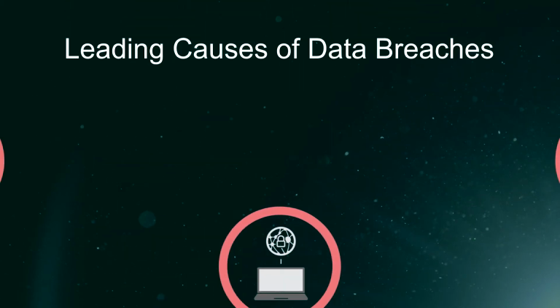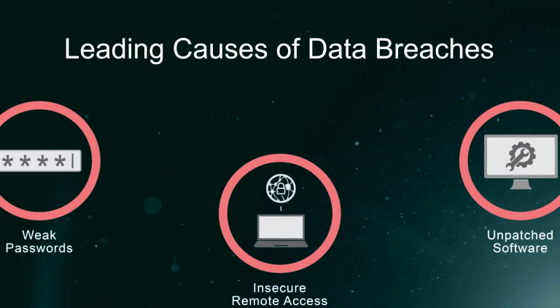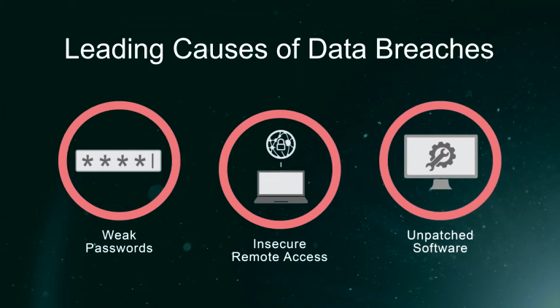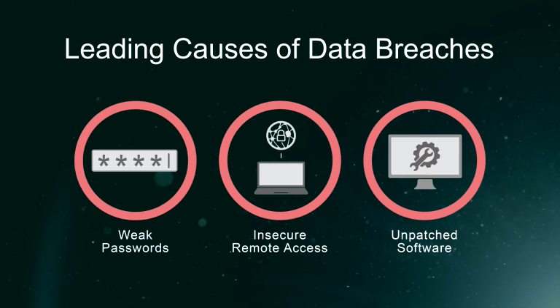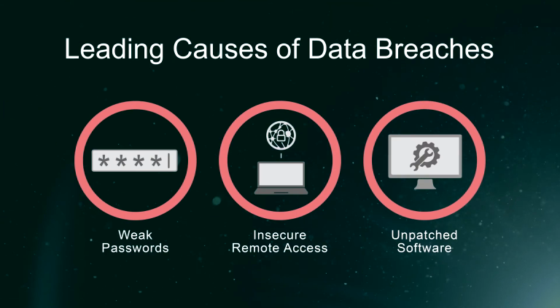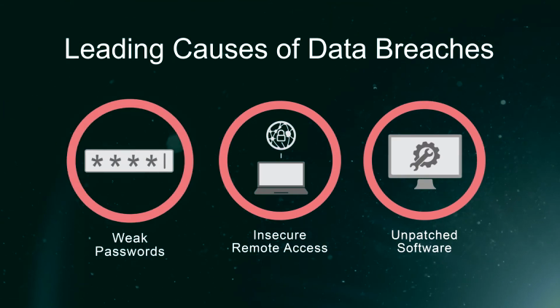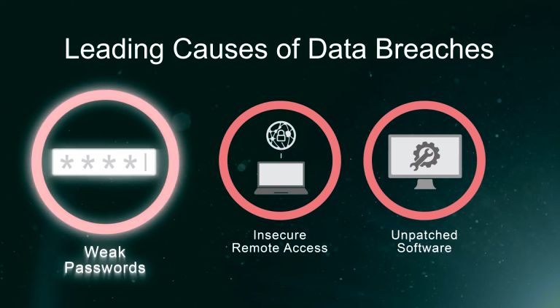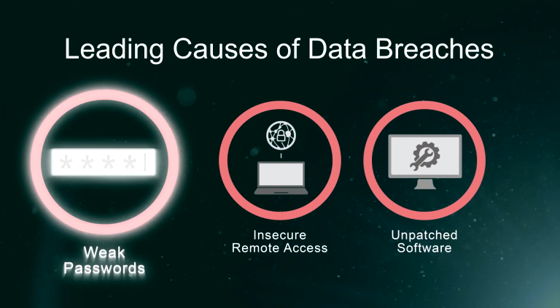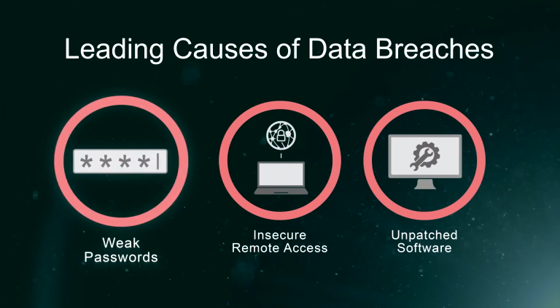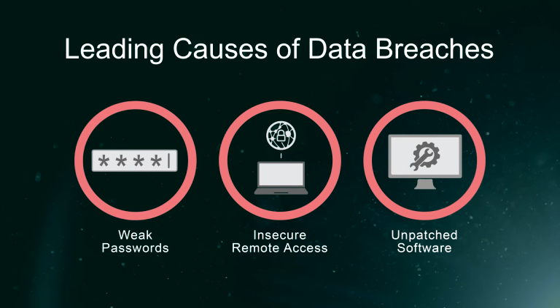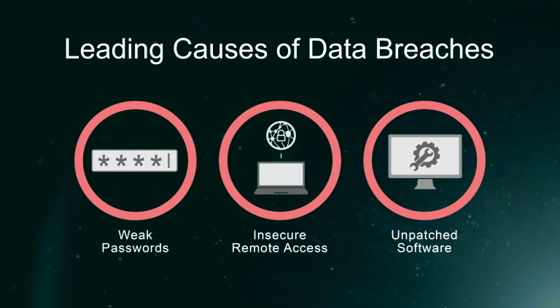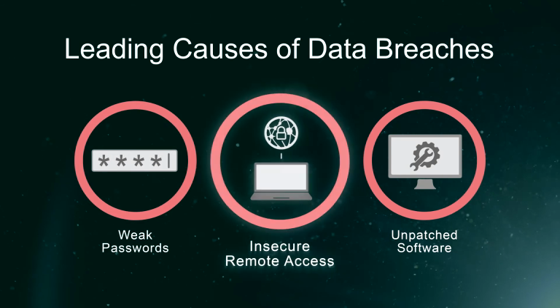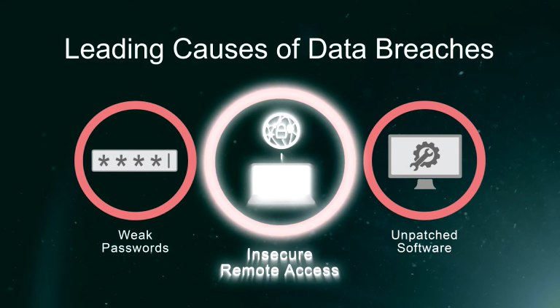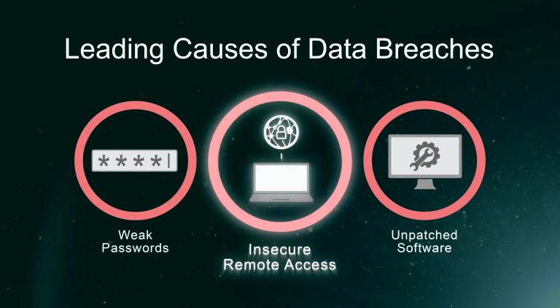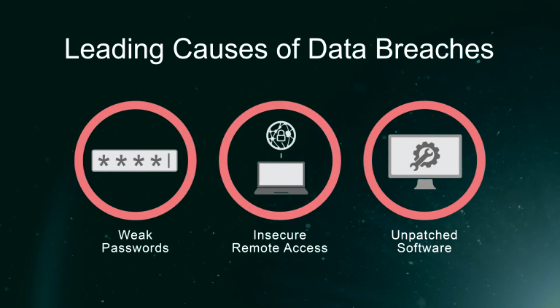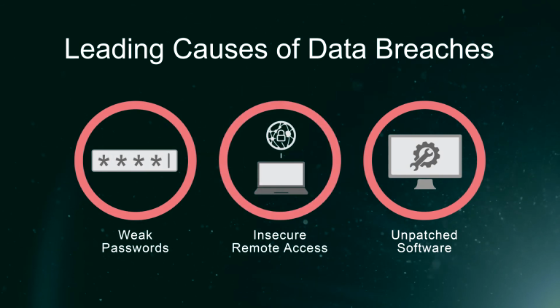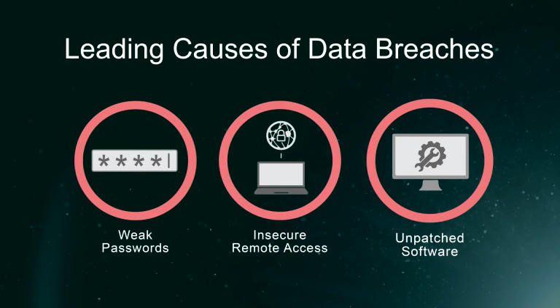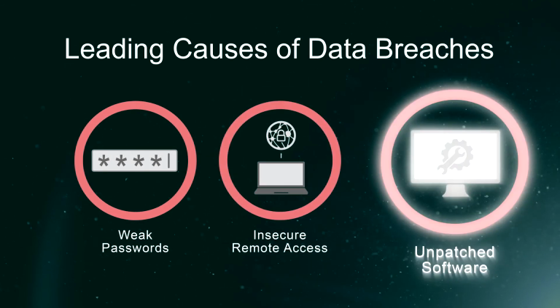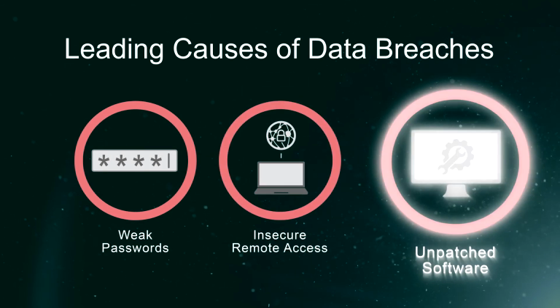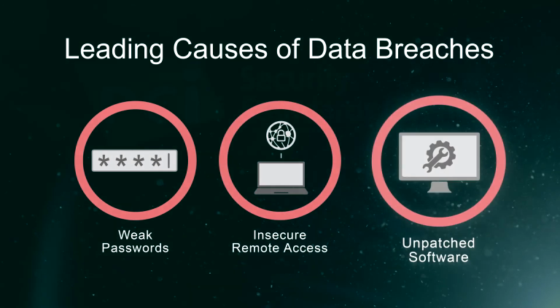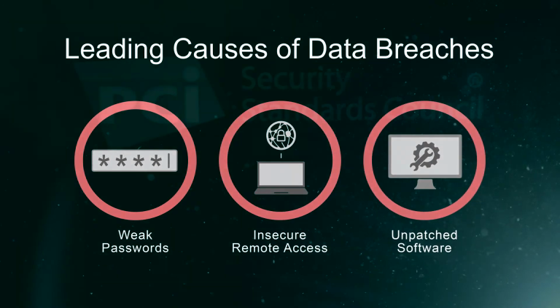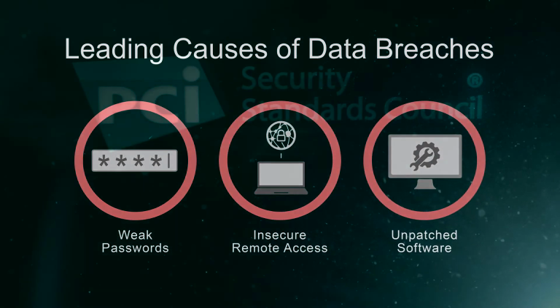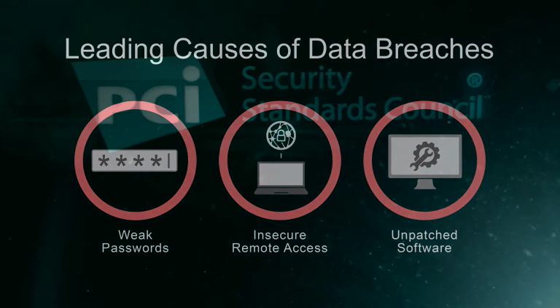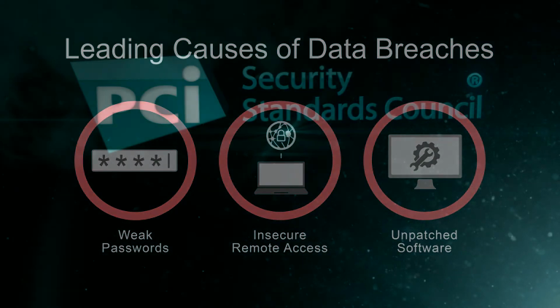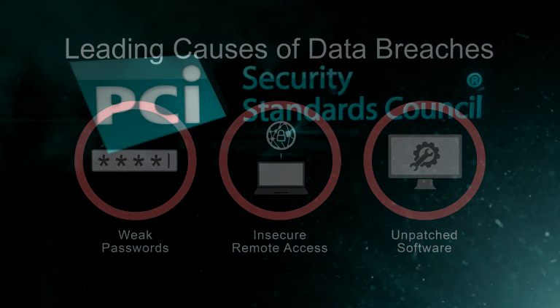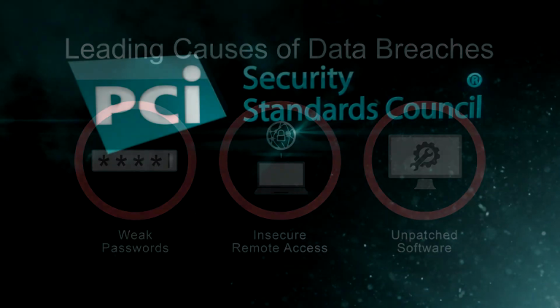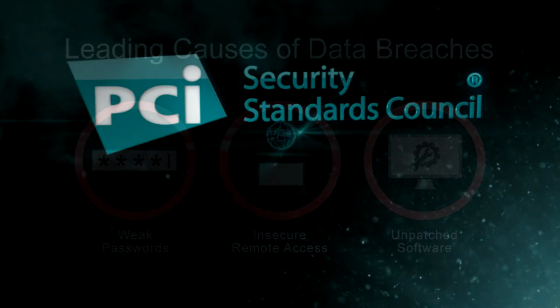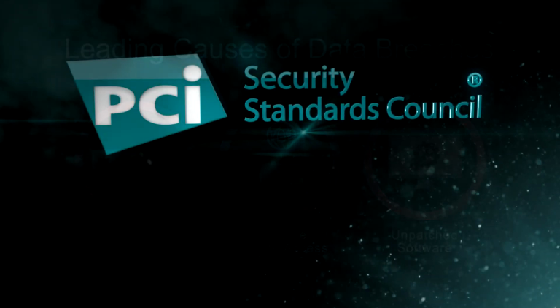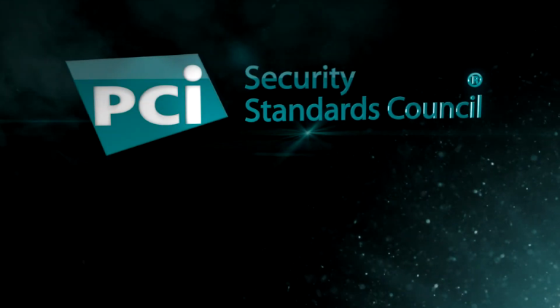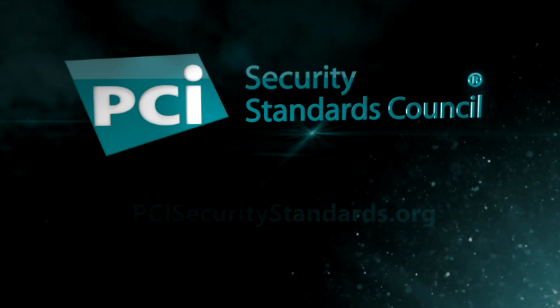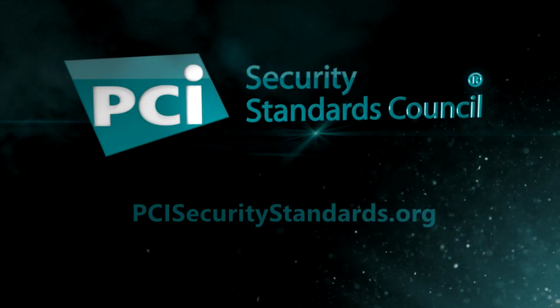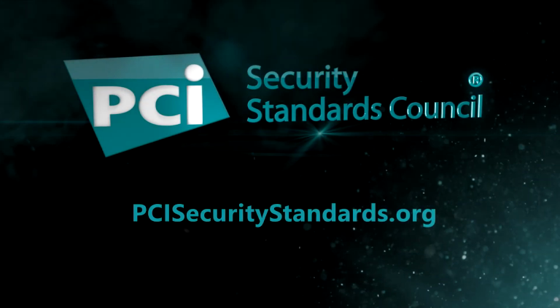Be sure to watch all of our videos in the Payment Data Security Essentials series. Take care.